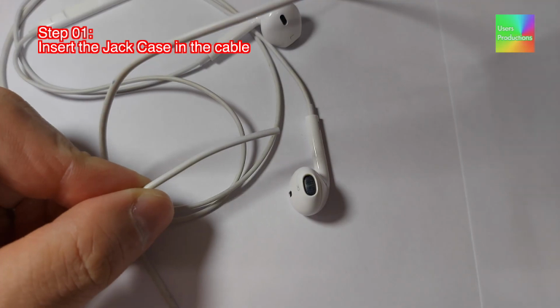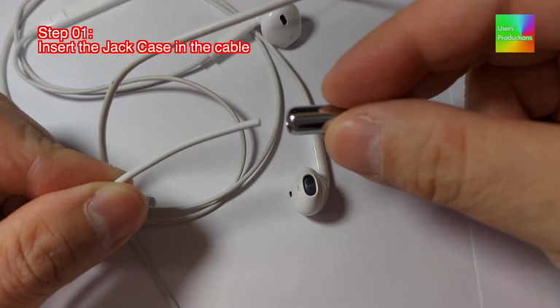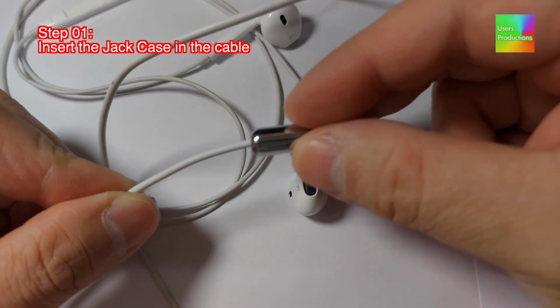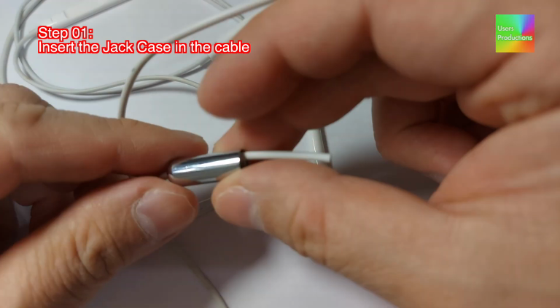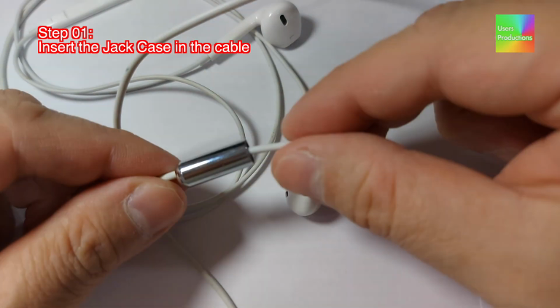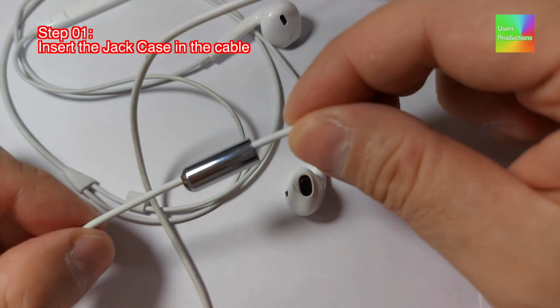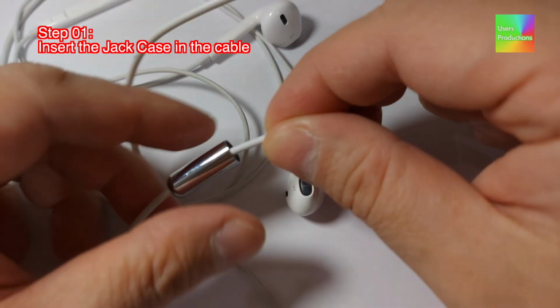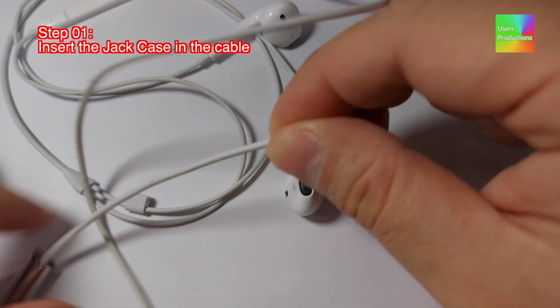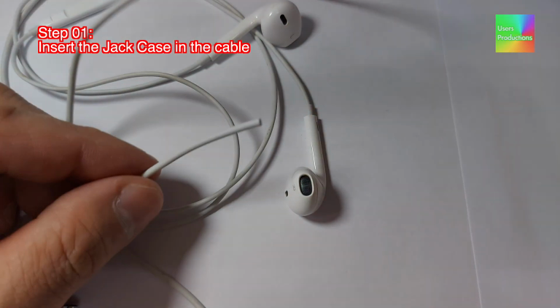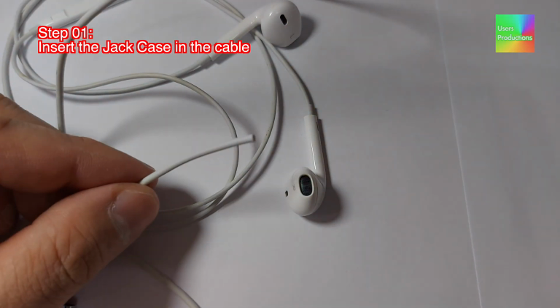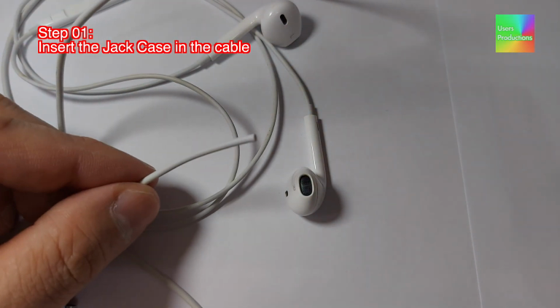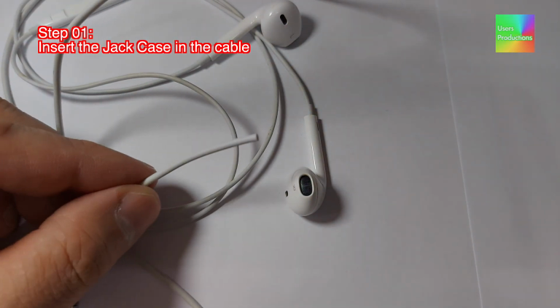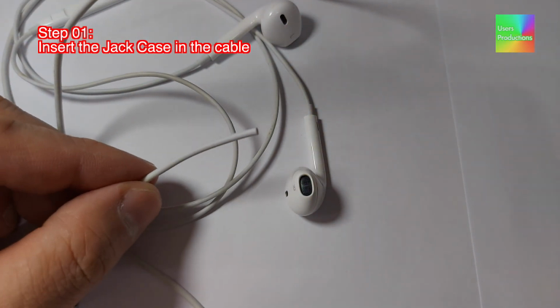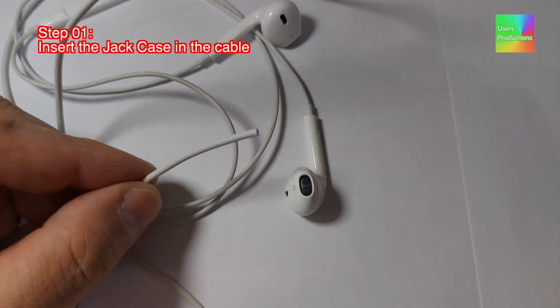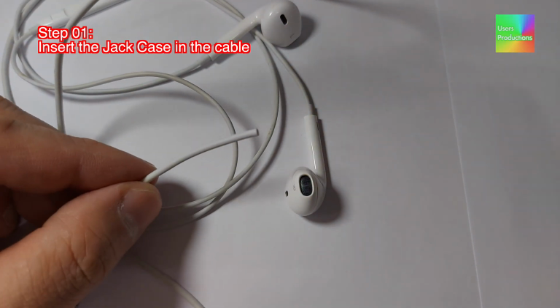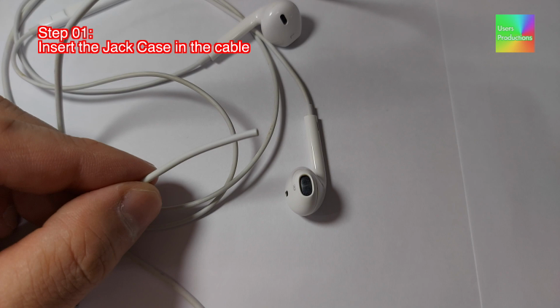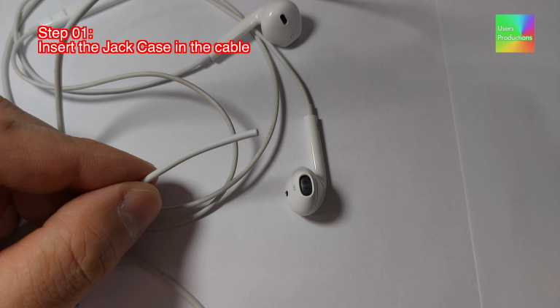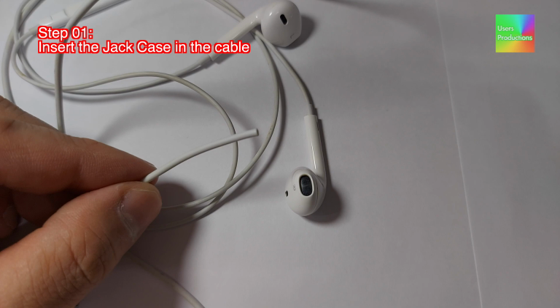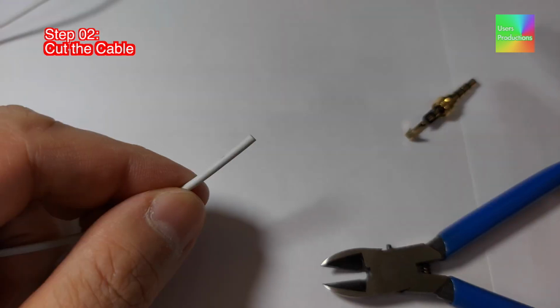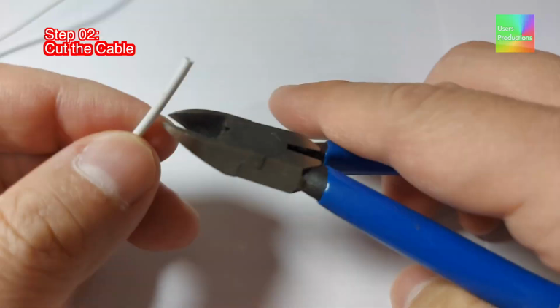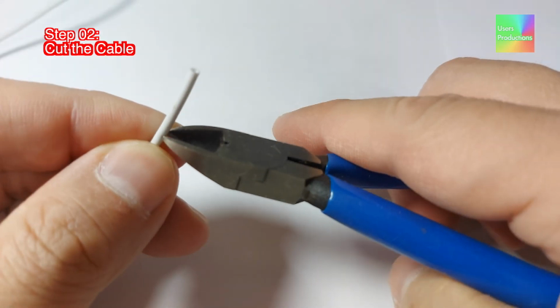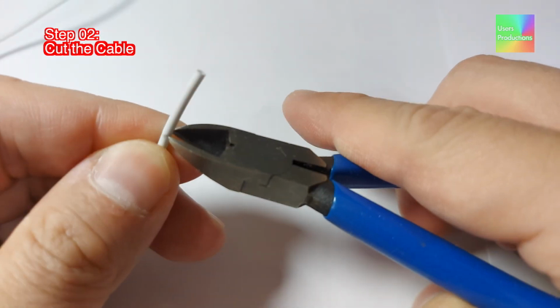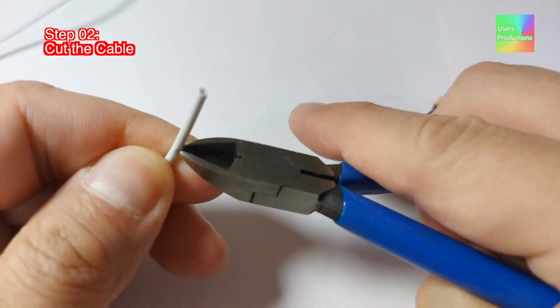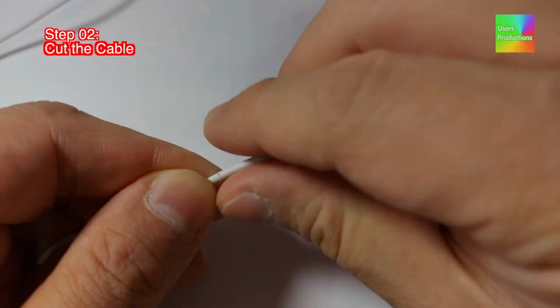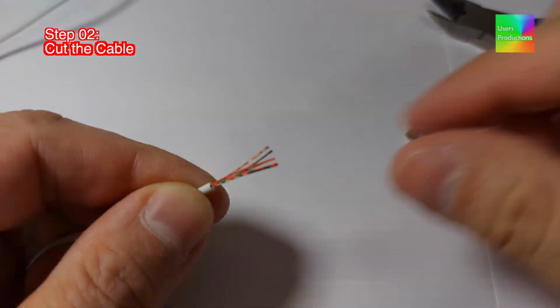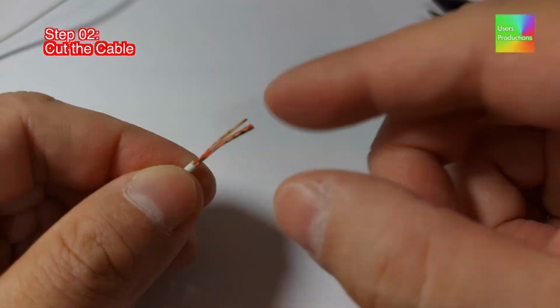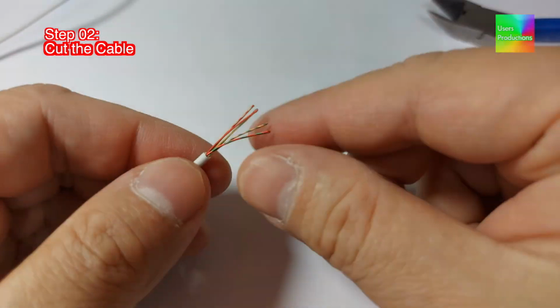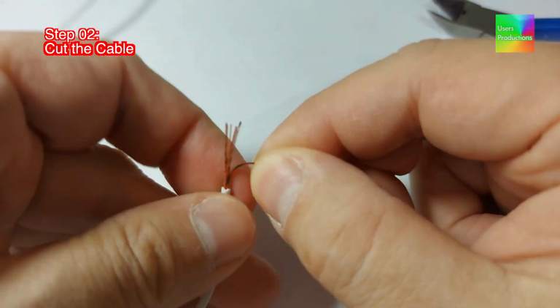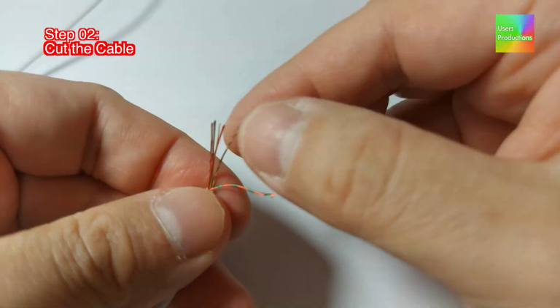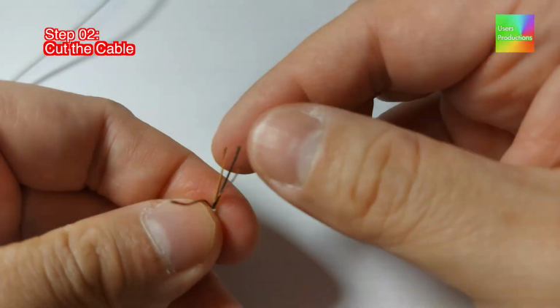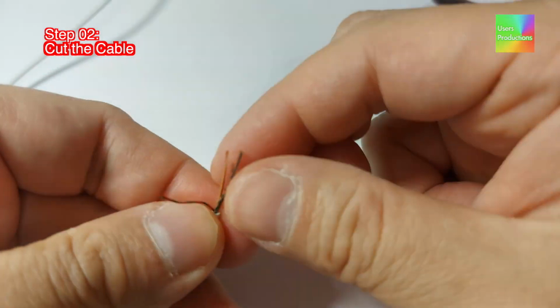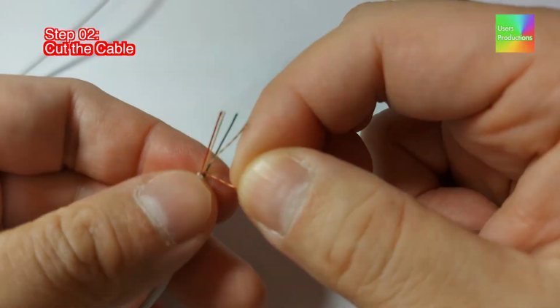Step 01: Insert the jack case in the cable. Step 02: Cut the cable.